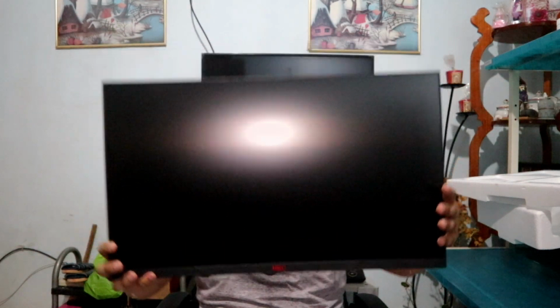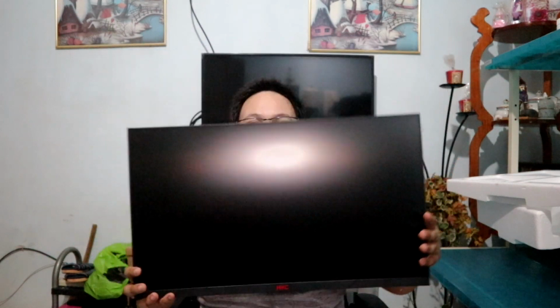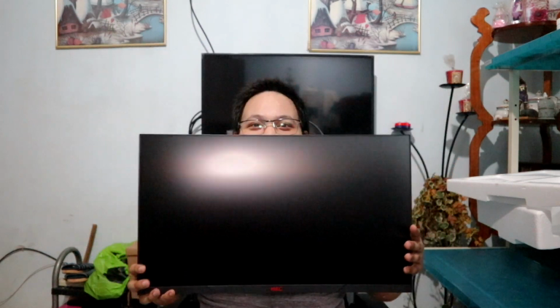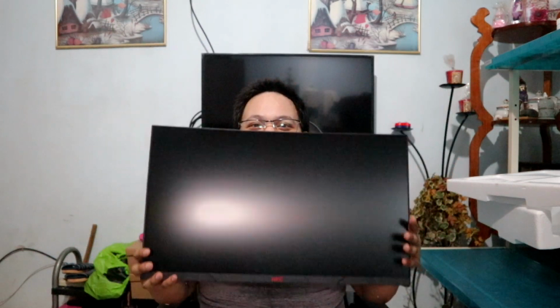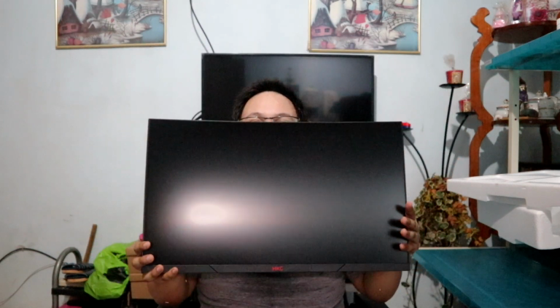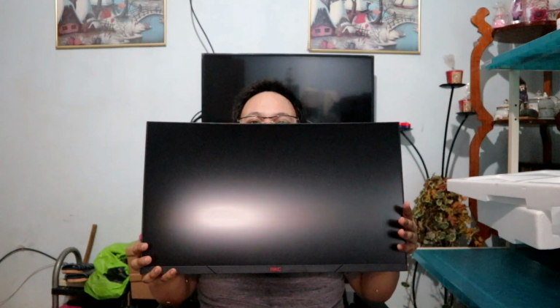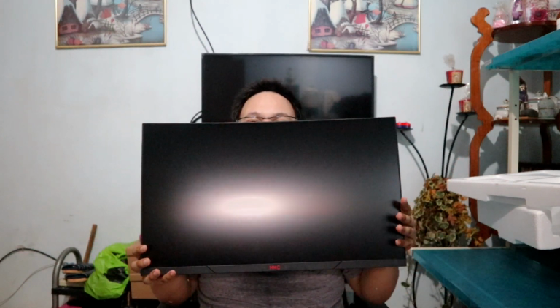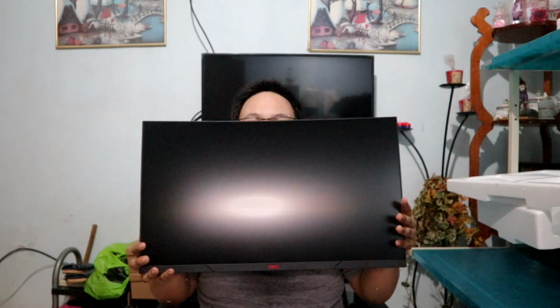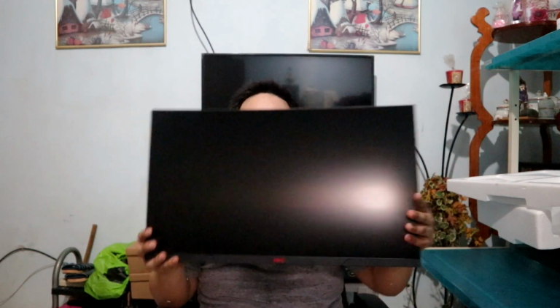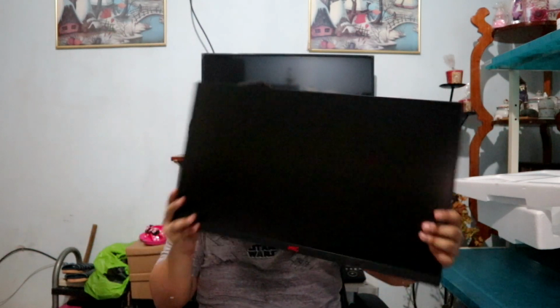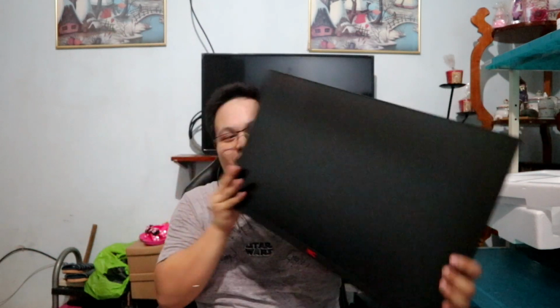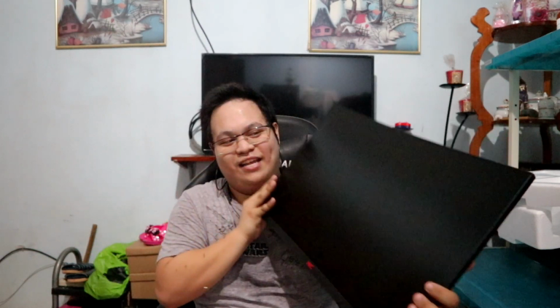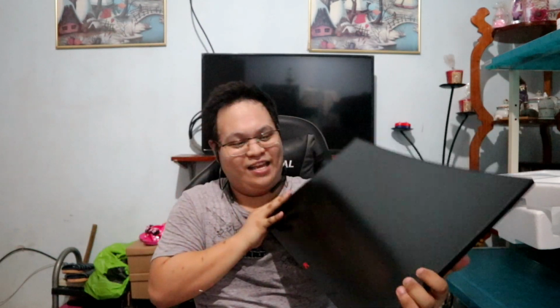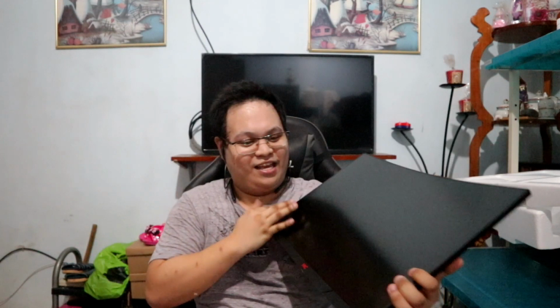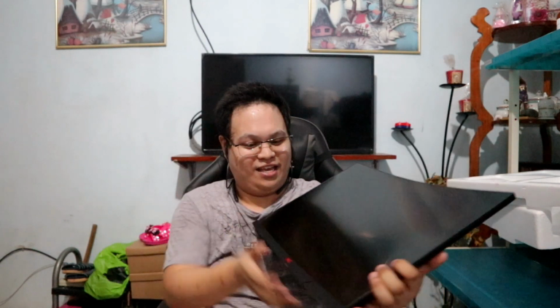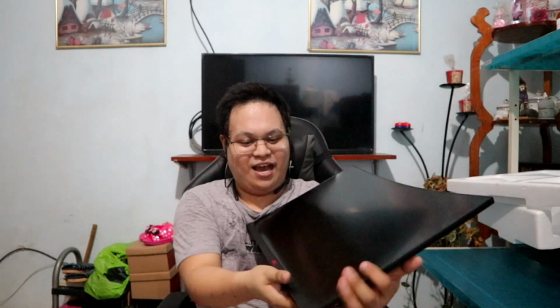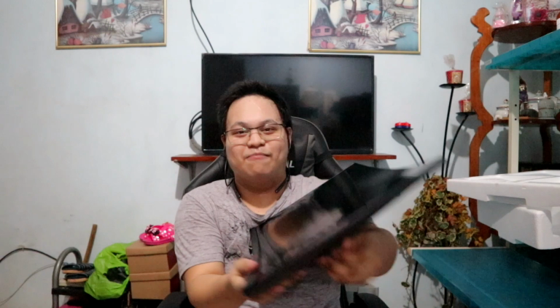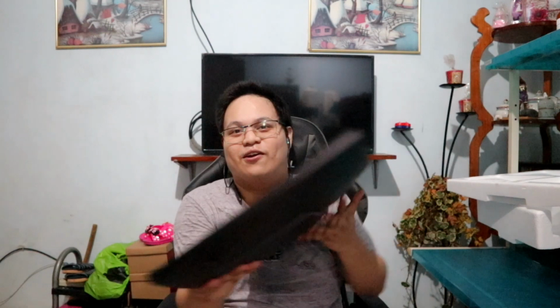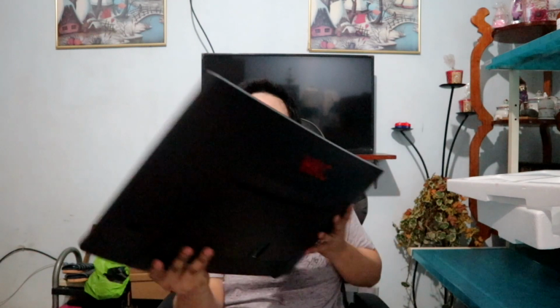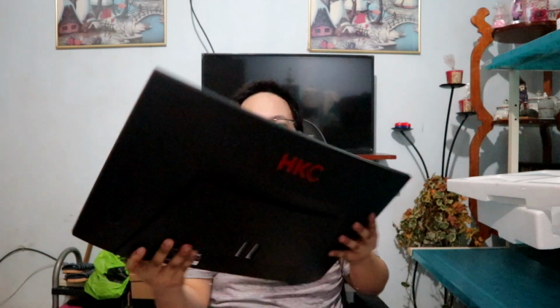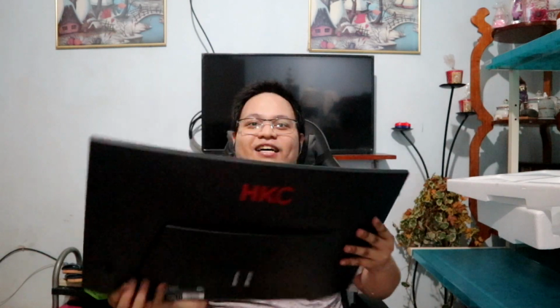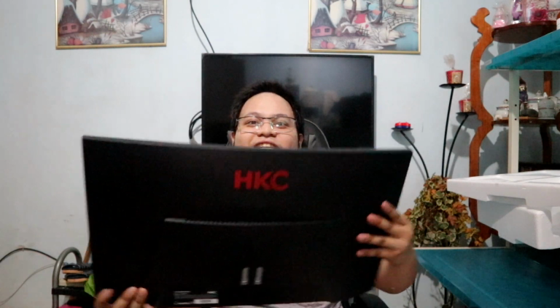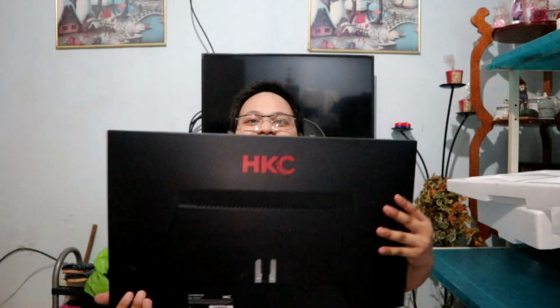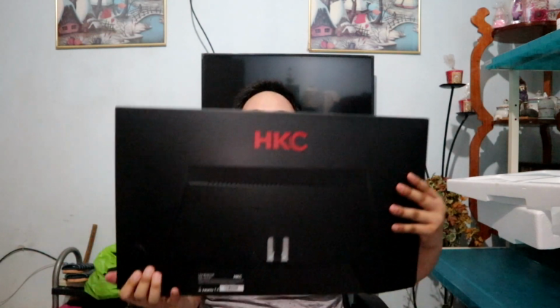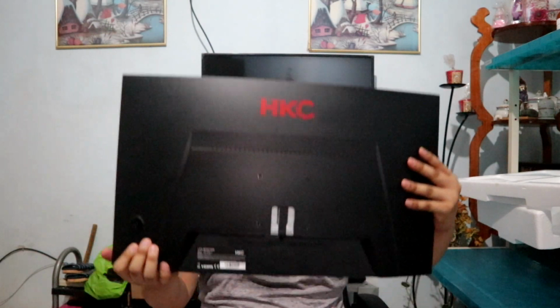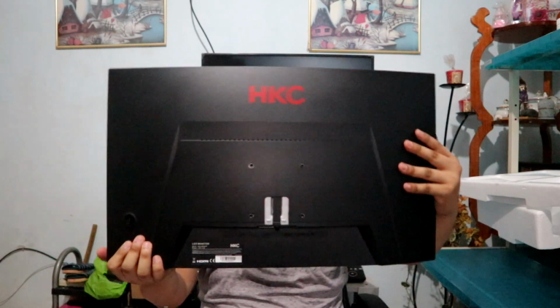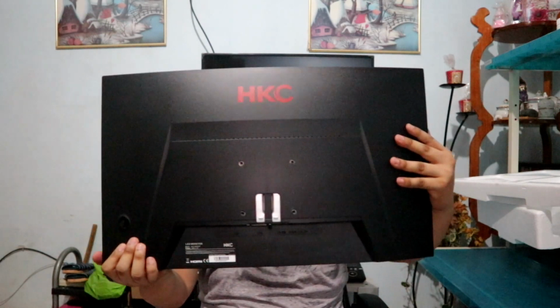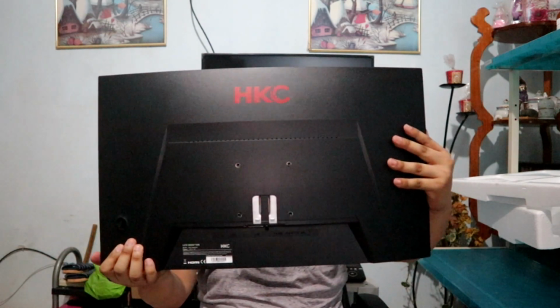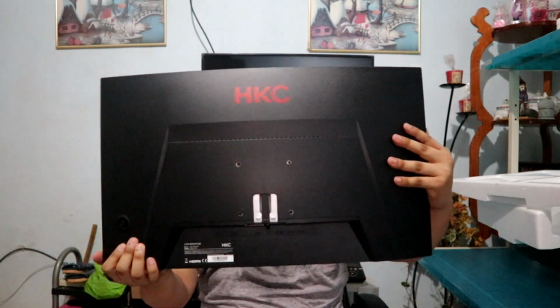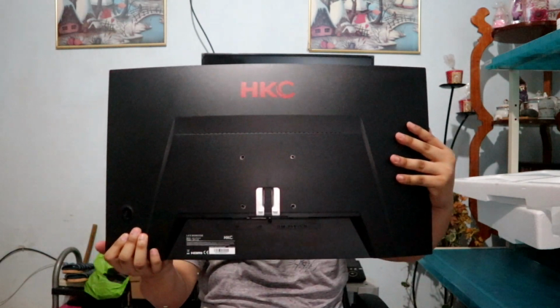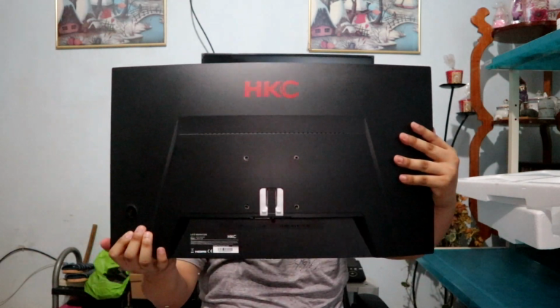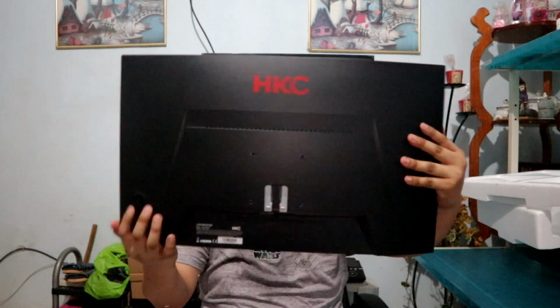Wow, it's big! So, the 24-inch monitor — it's a curved monitor. This is the HKC. Amazing!